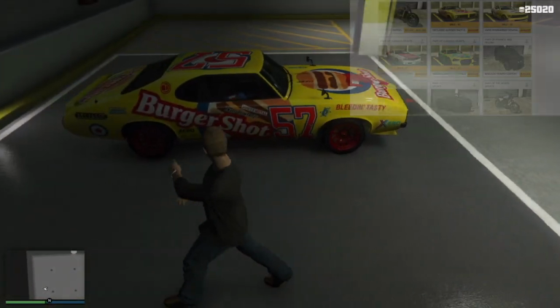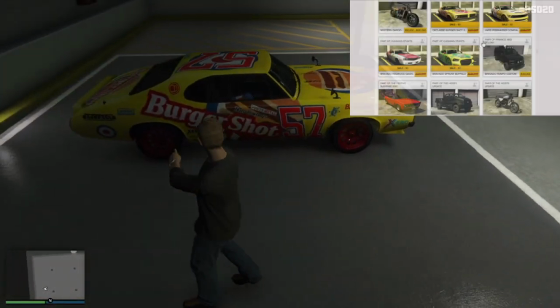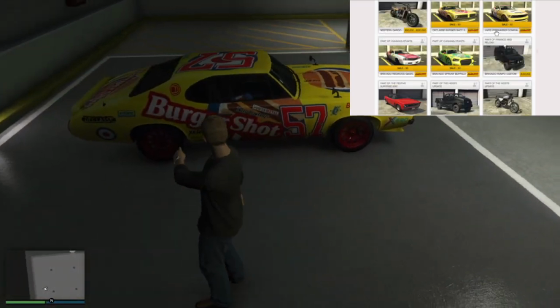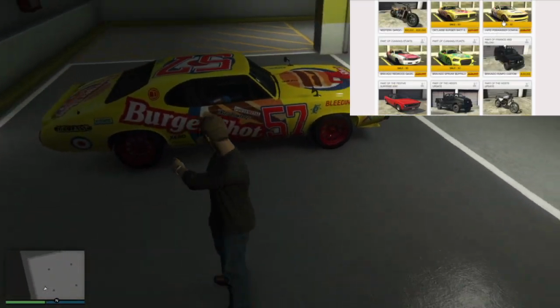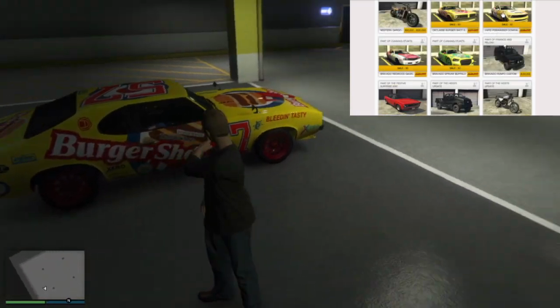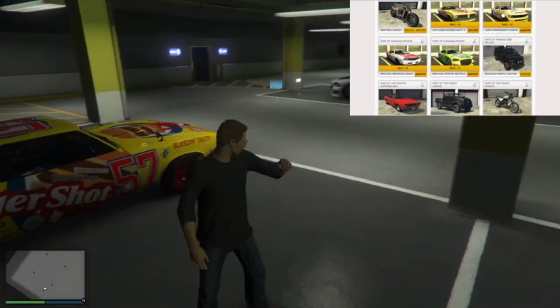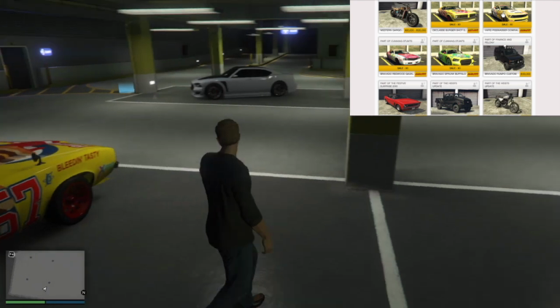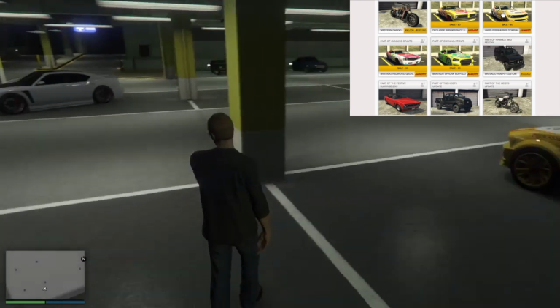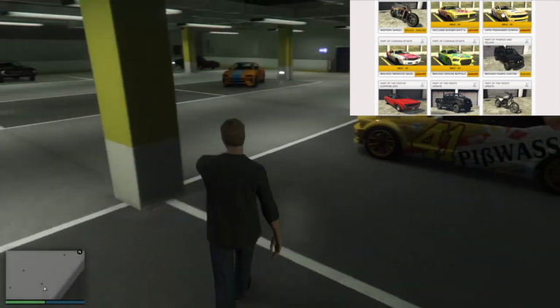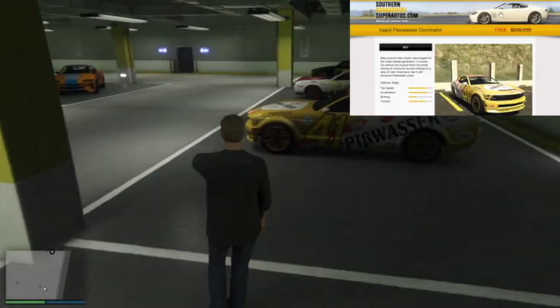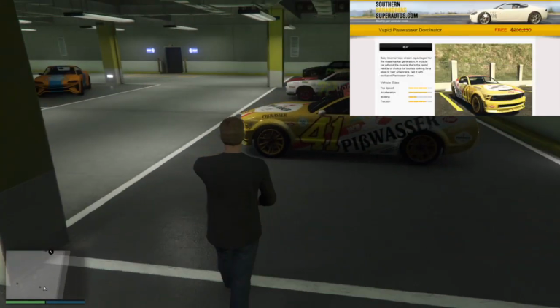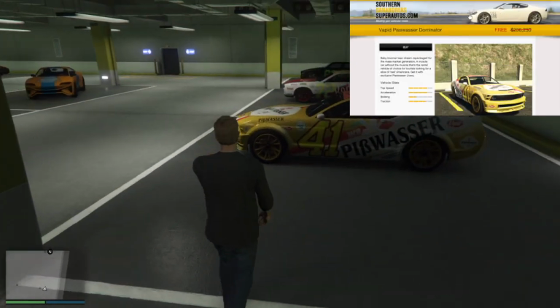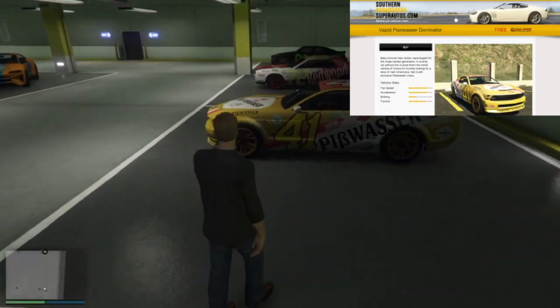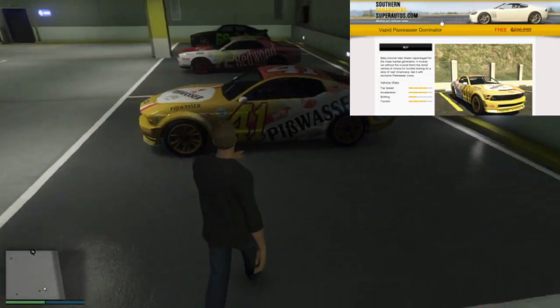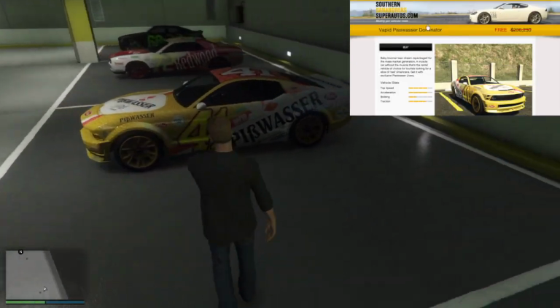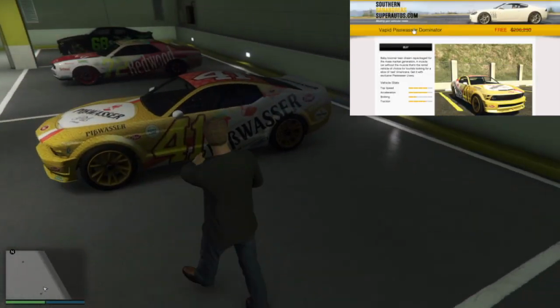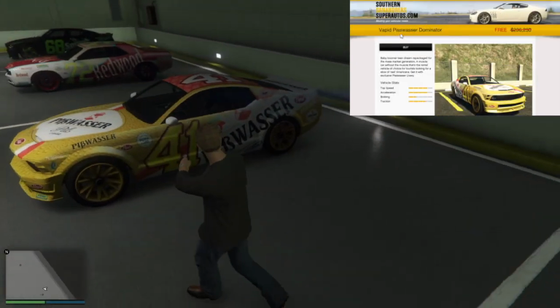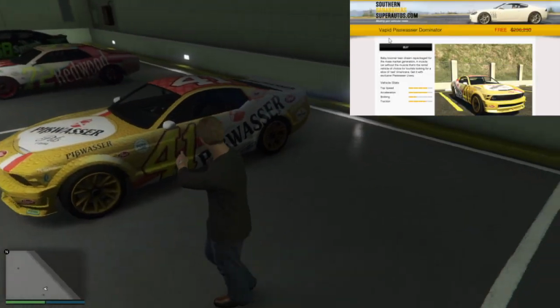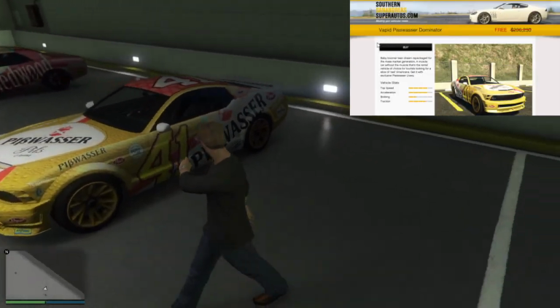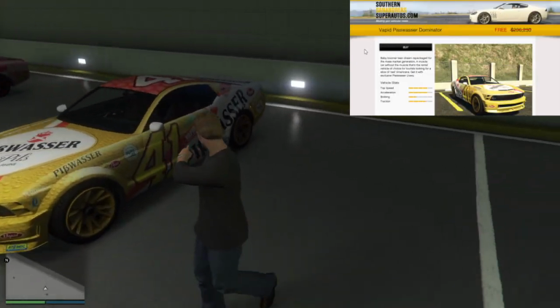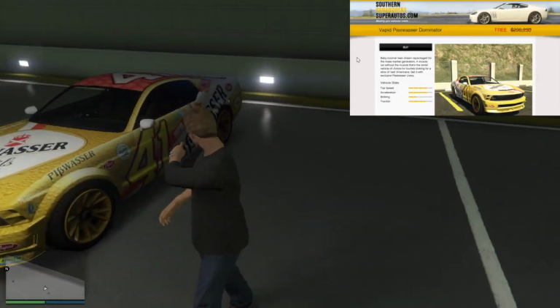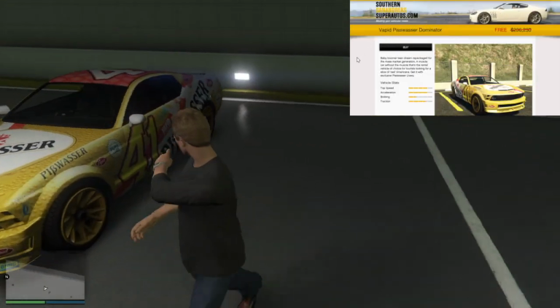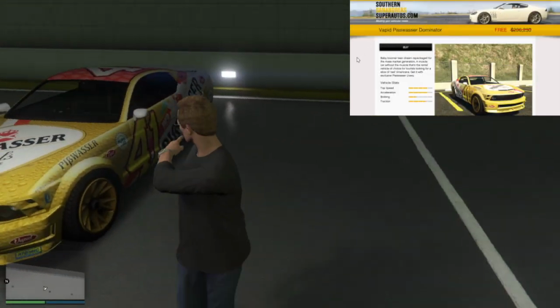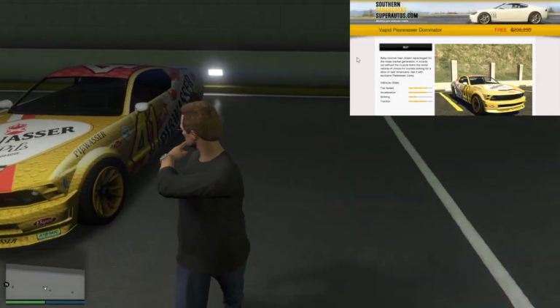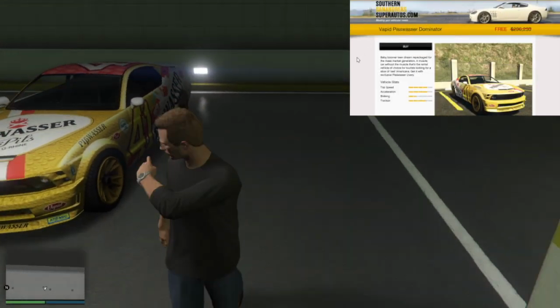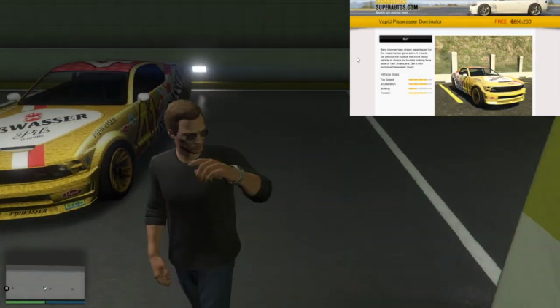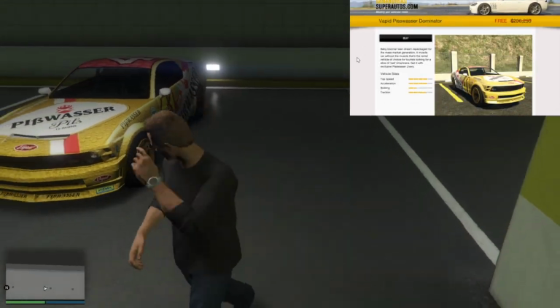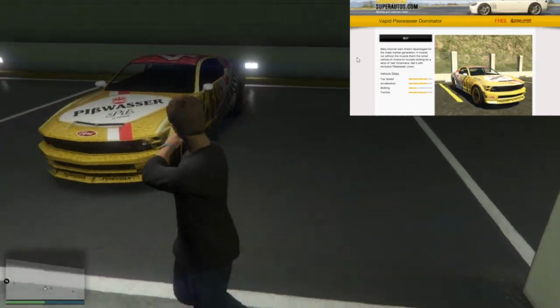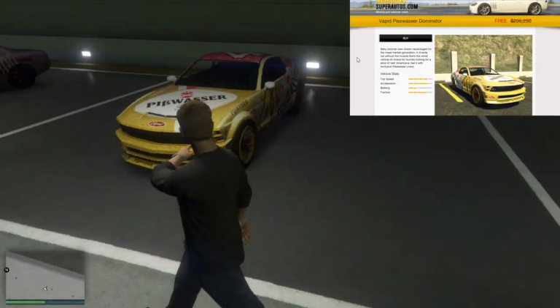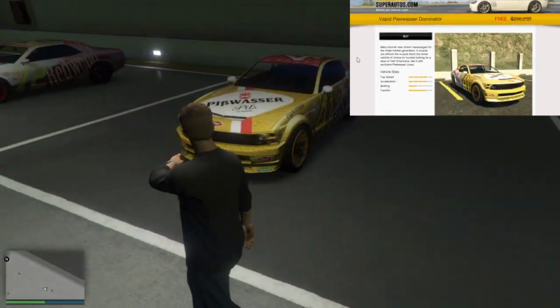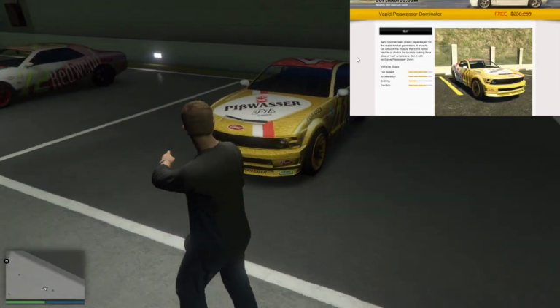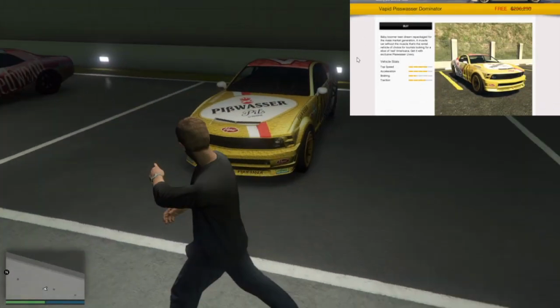The second vehicle you can get for free is the Vapid Pisswater Dominator. As you can see, a pretty decent vehicle all around.